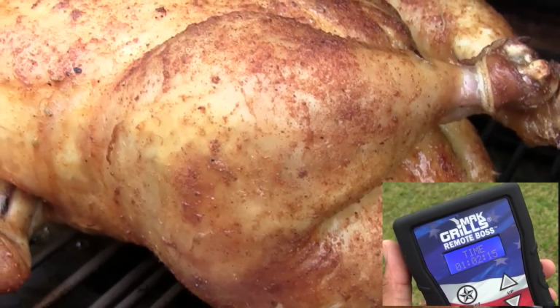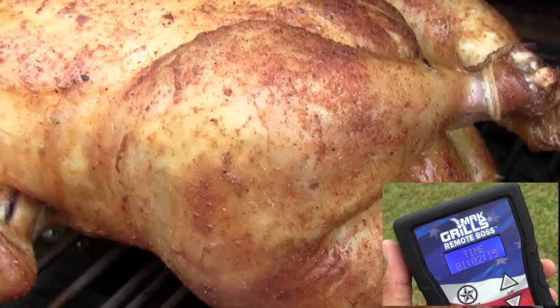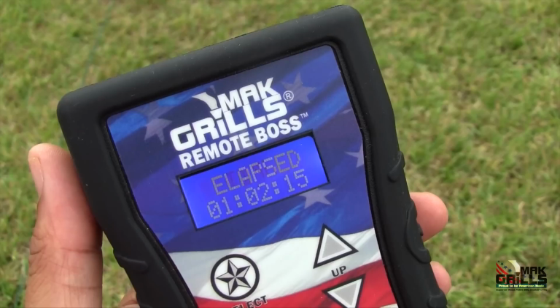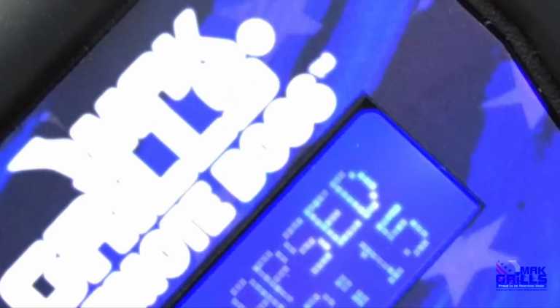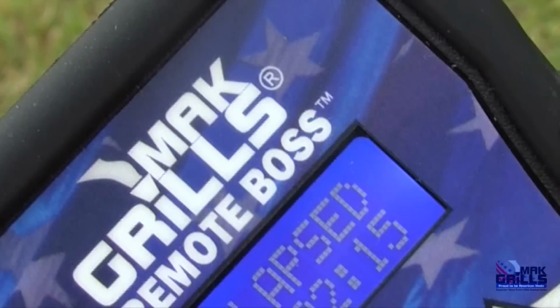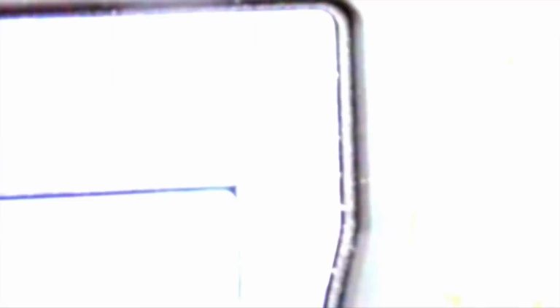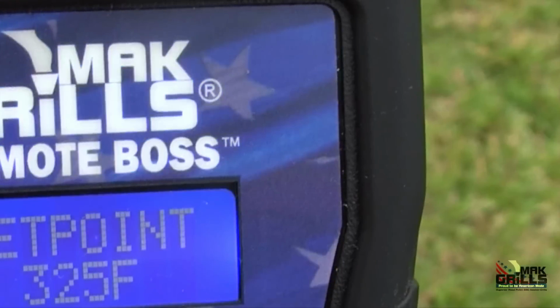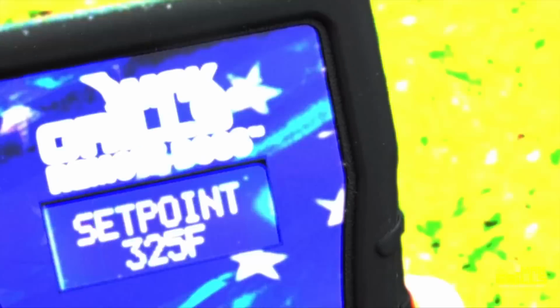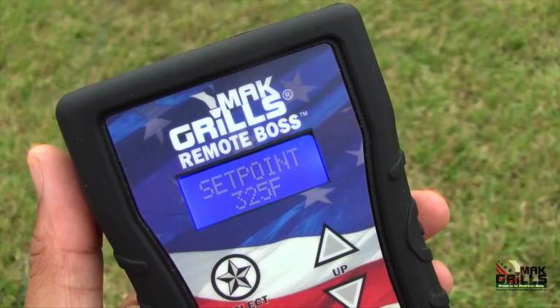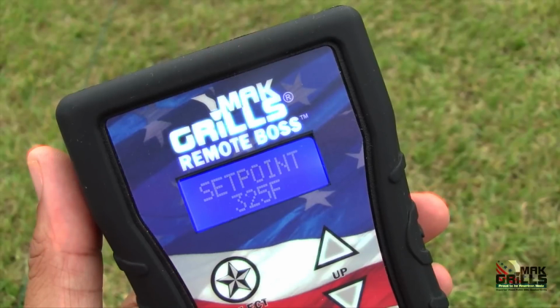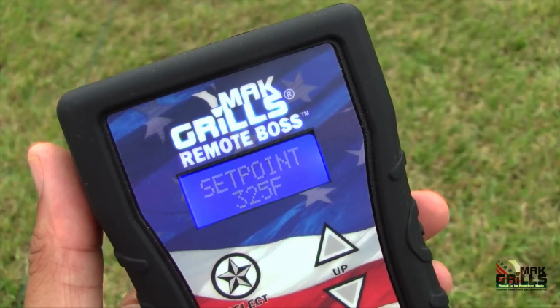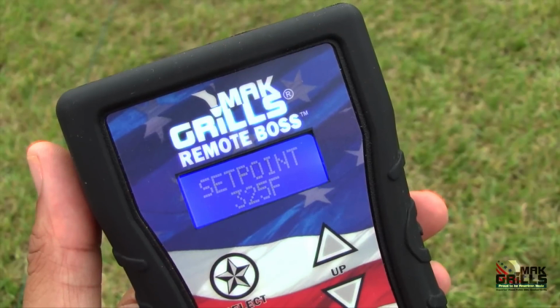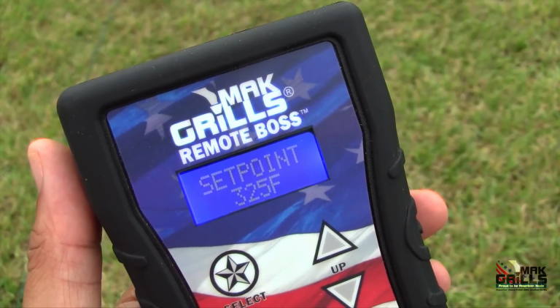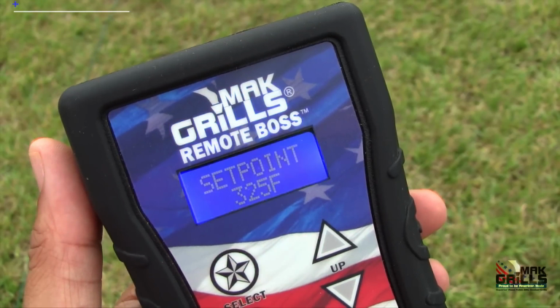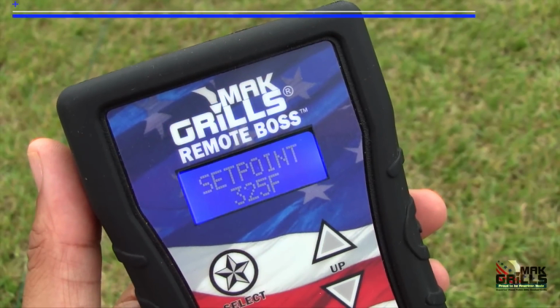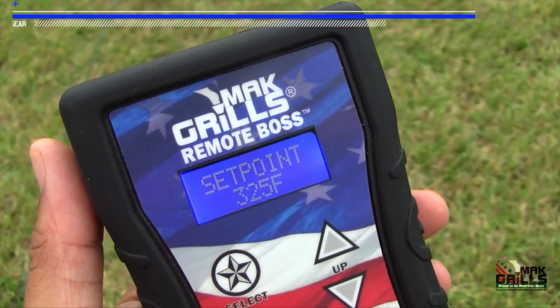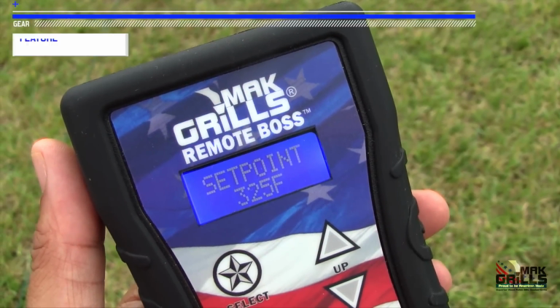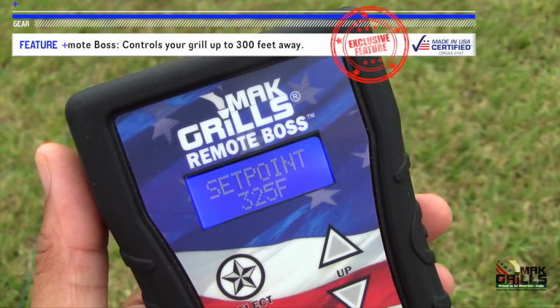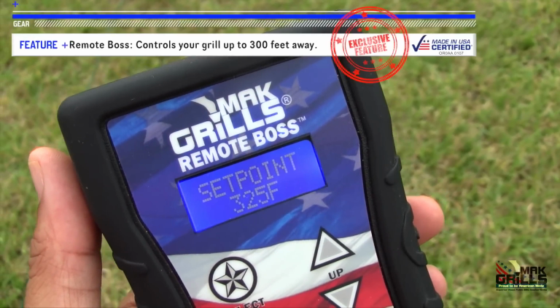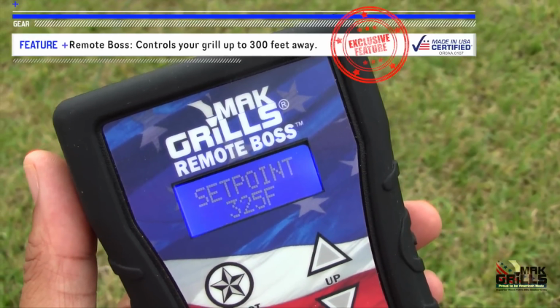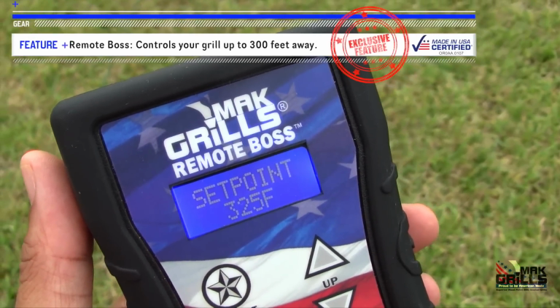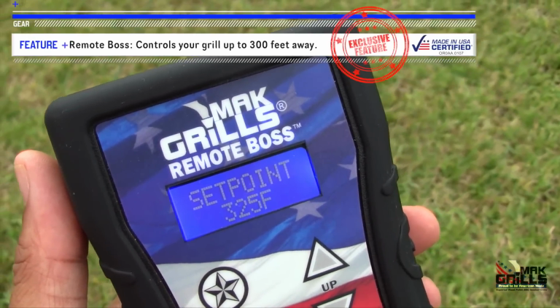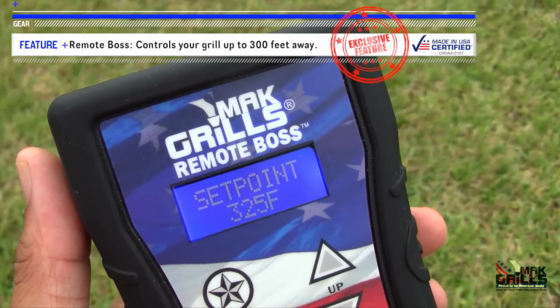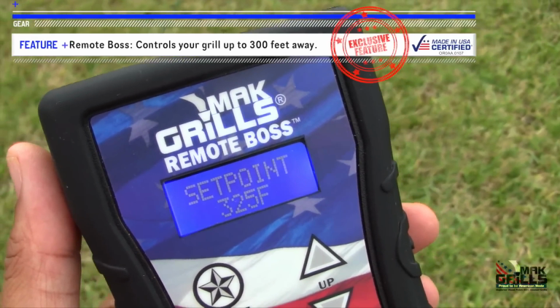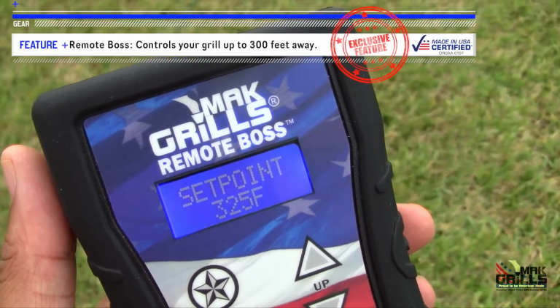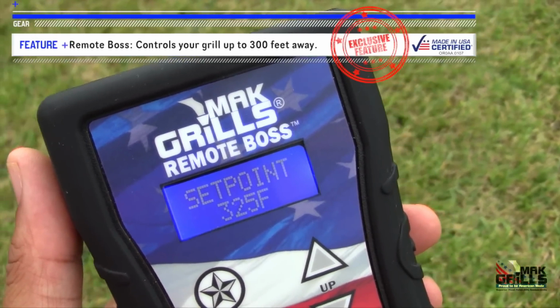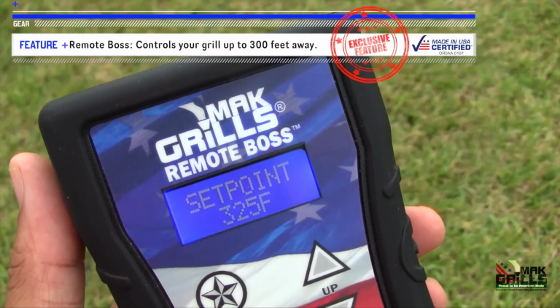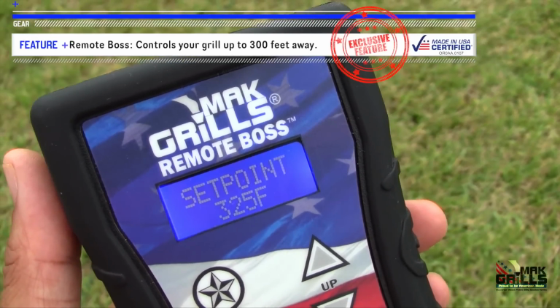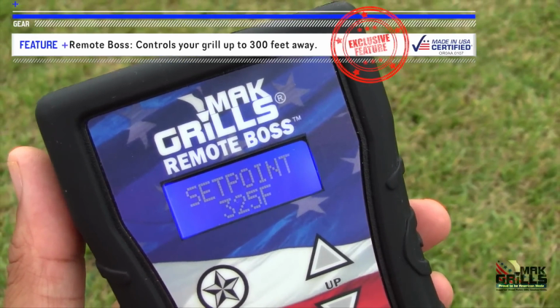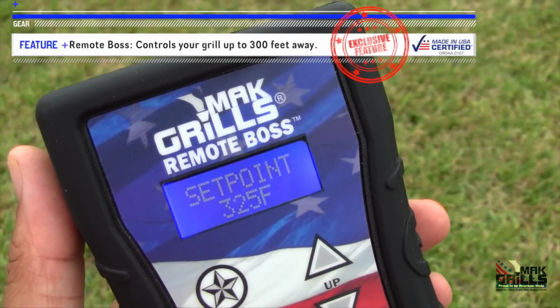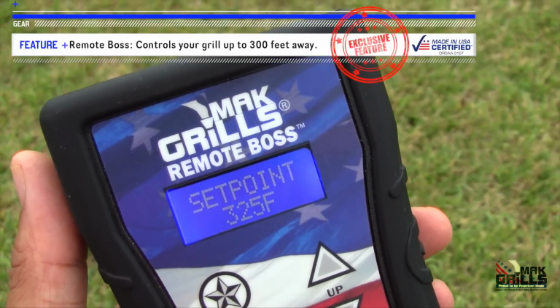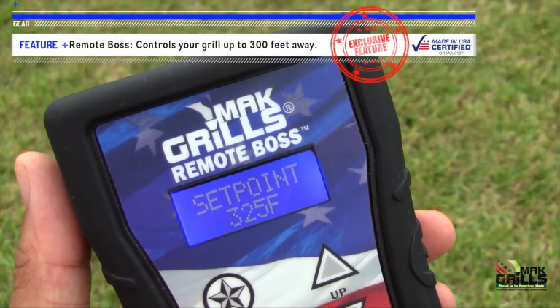This is the Remote Boss from Mac Grills. If you like barbecue, this is the accessory for you.